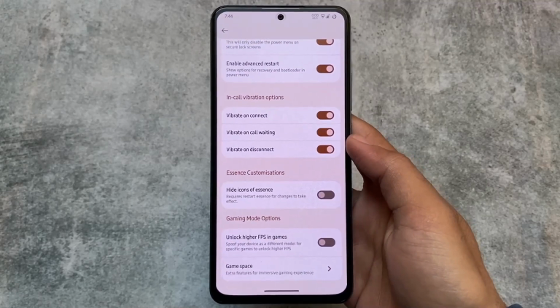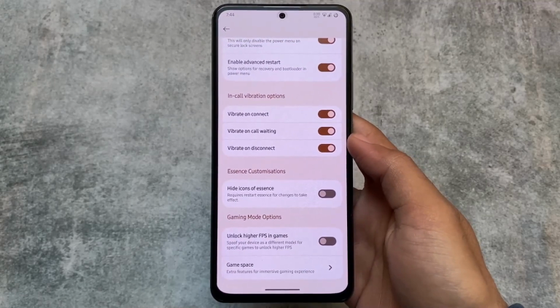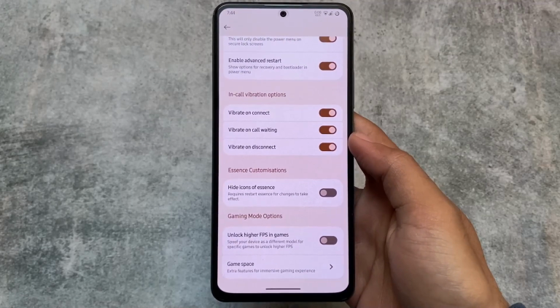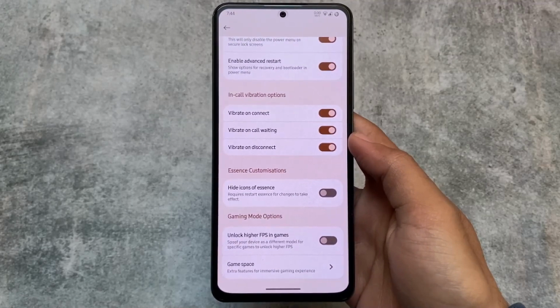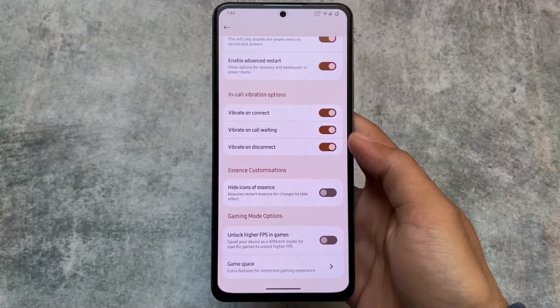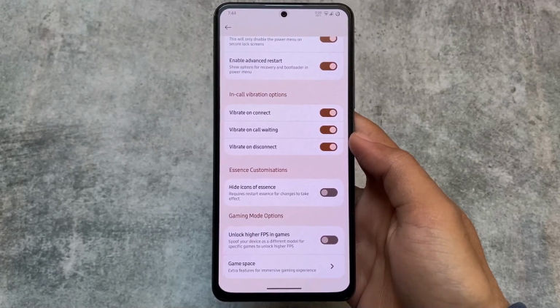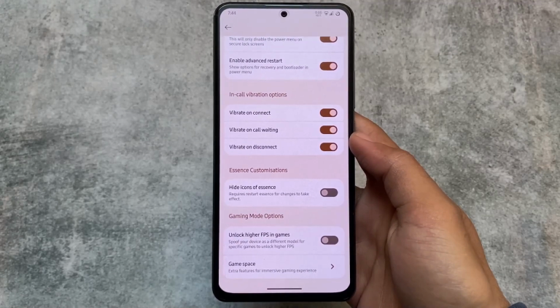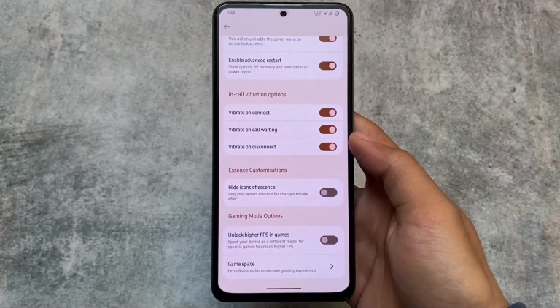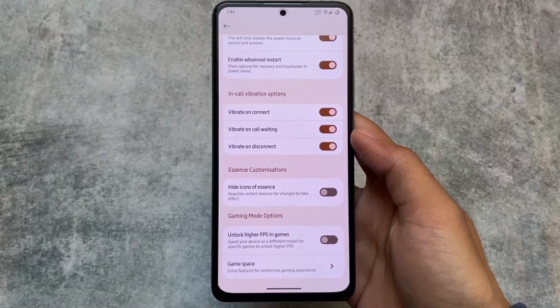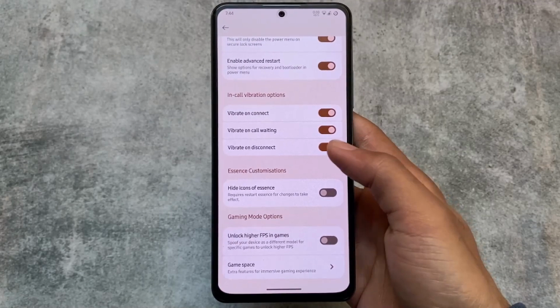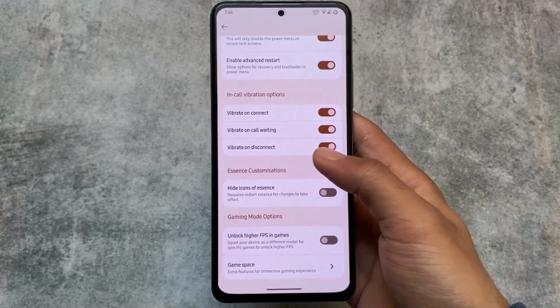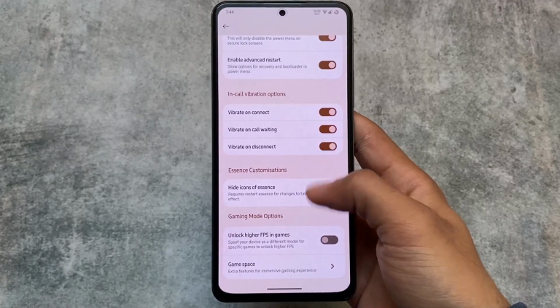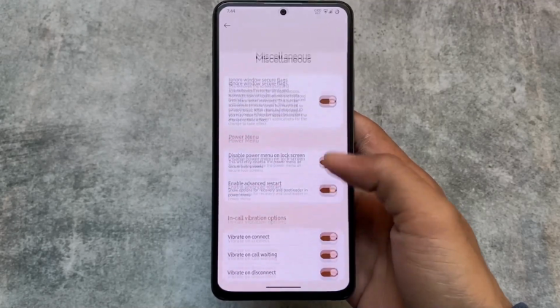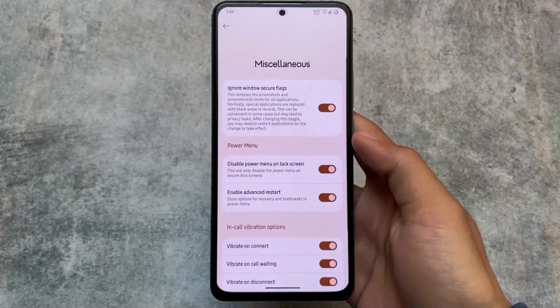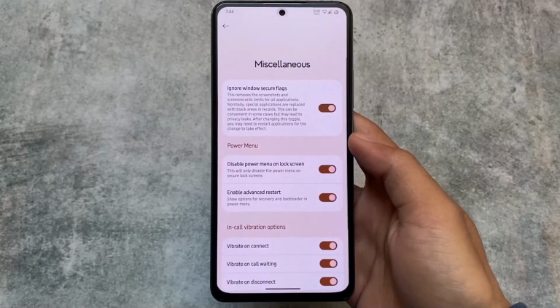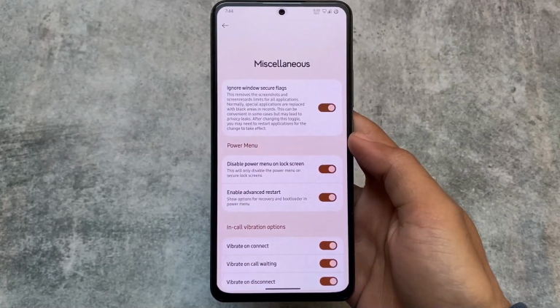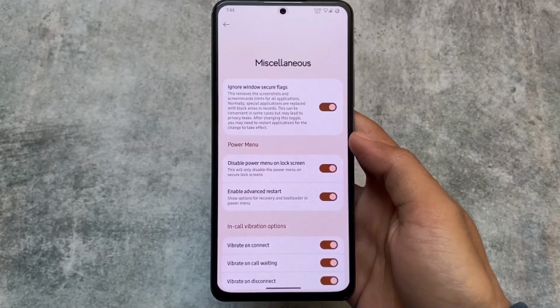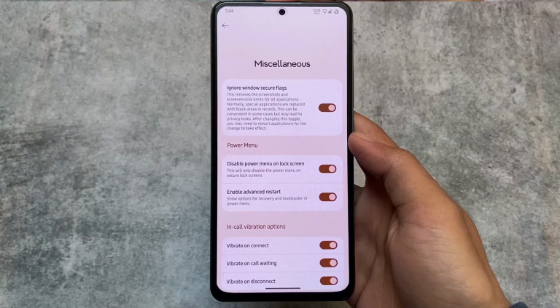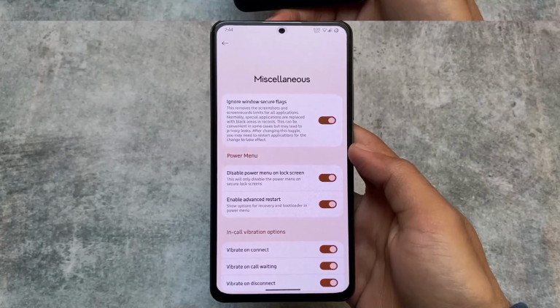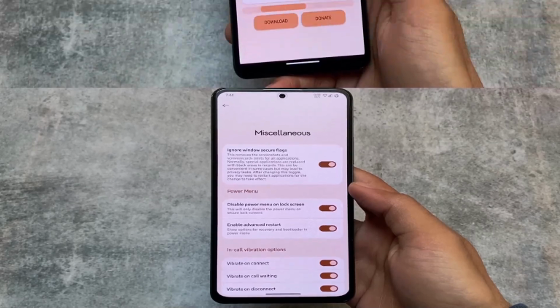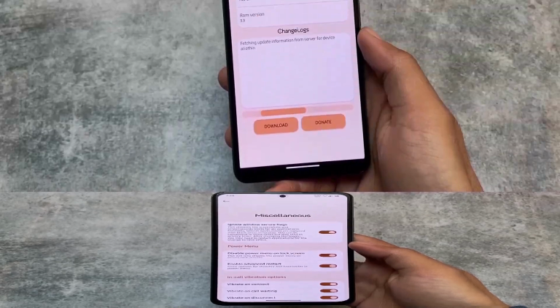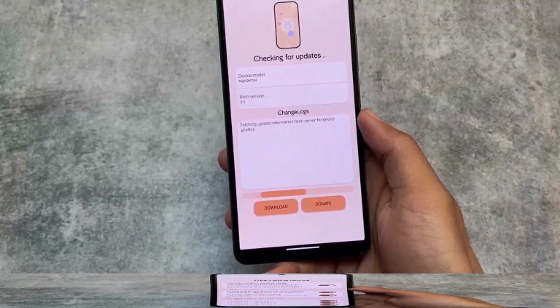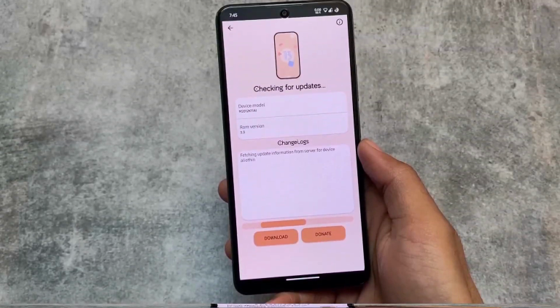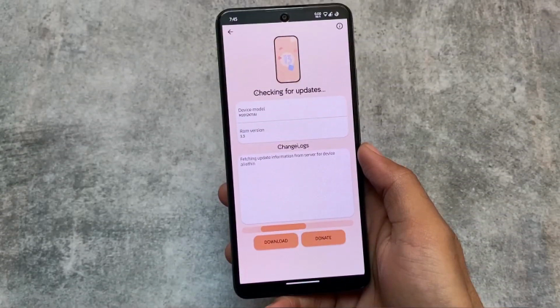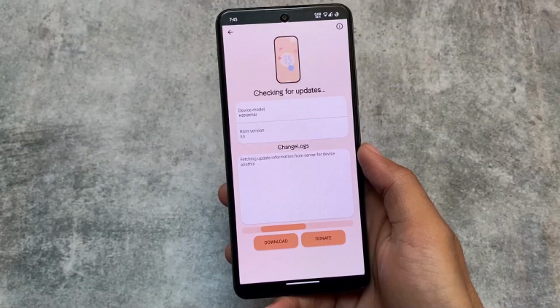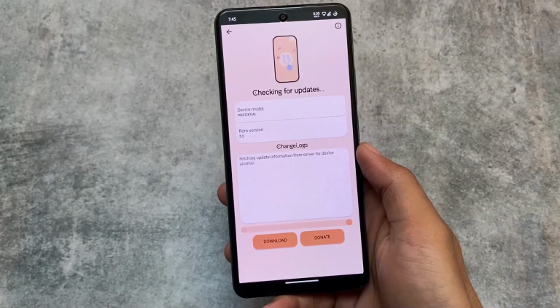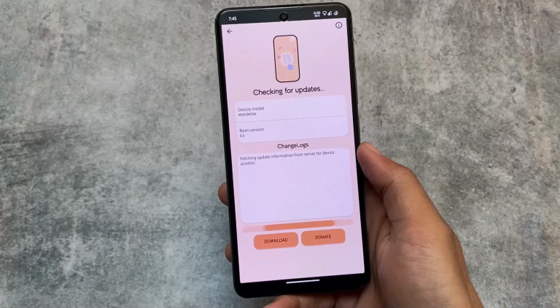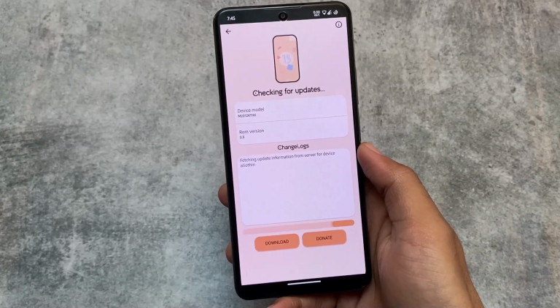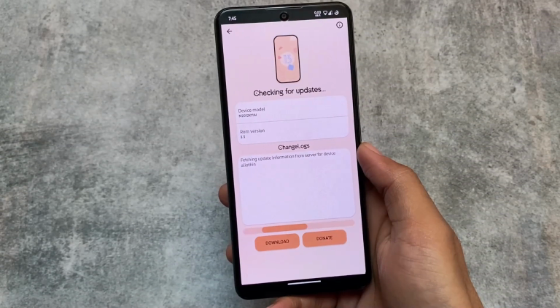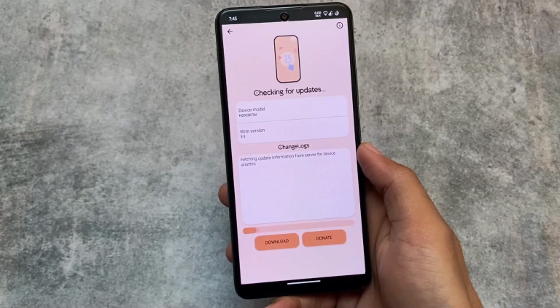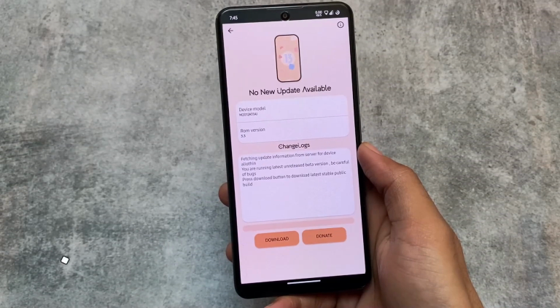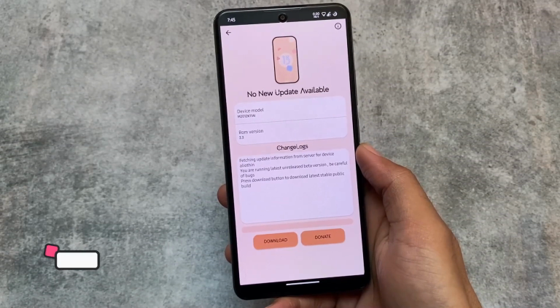It also includes some miscellaneous options like Window Secure Flags Ignore, where you can simply take screenshots in restricted apps or restricted websites, which is super useful.